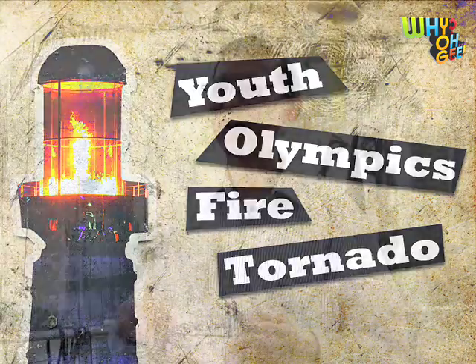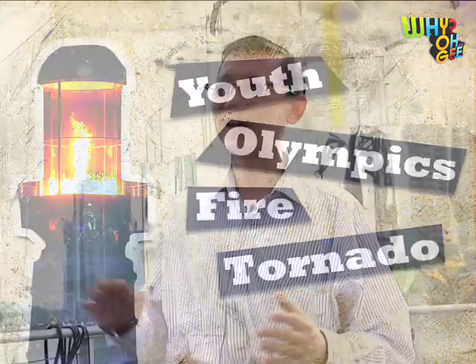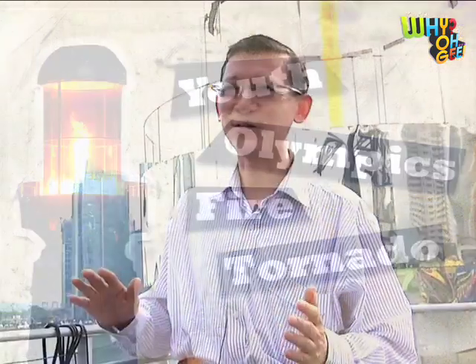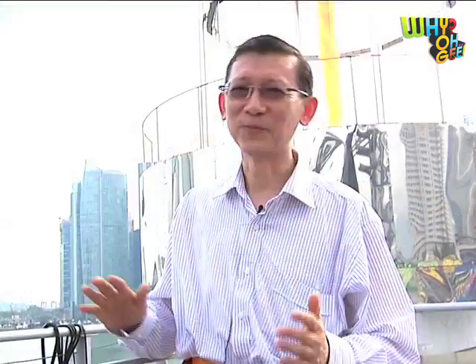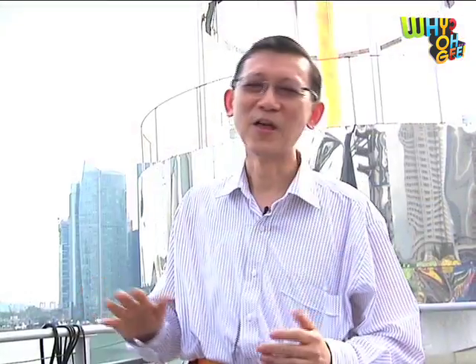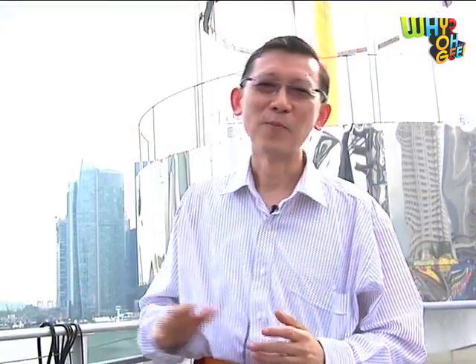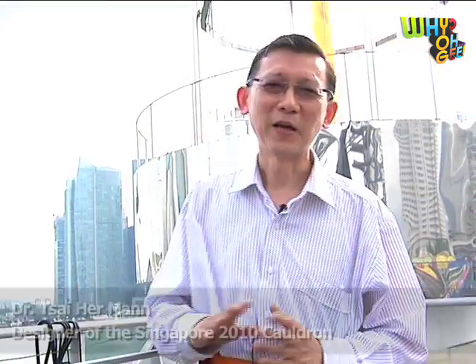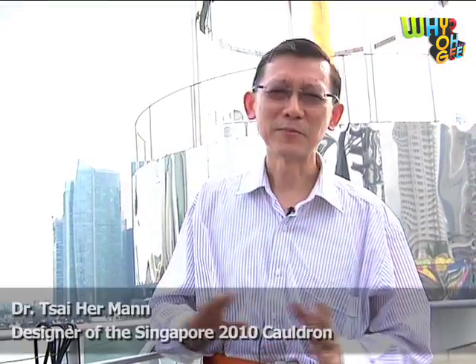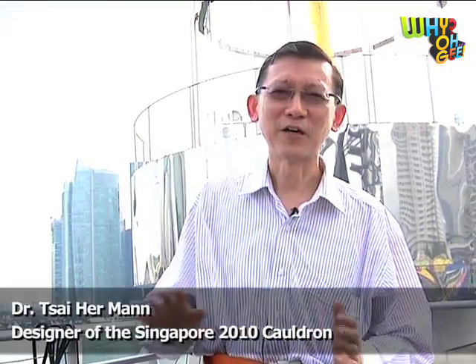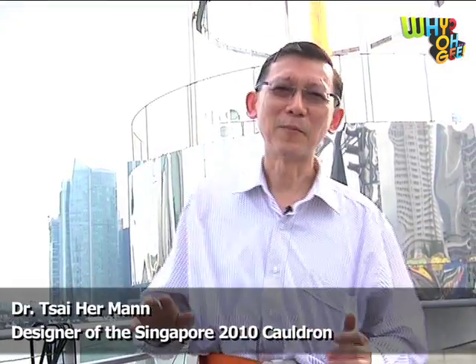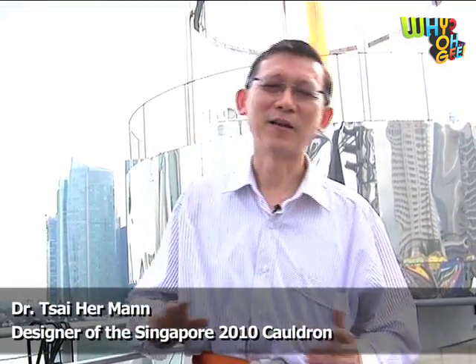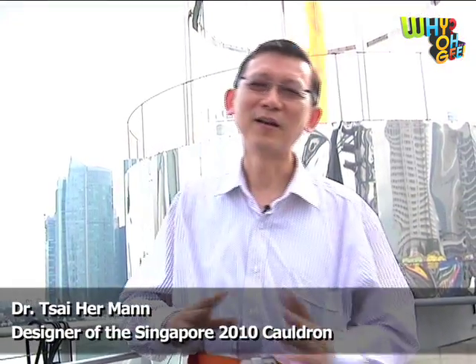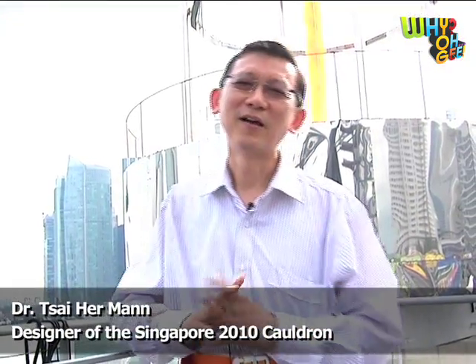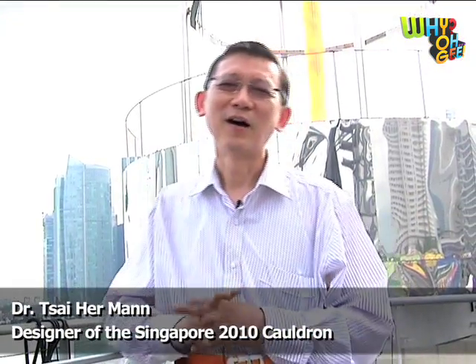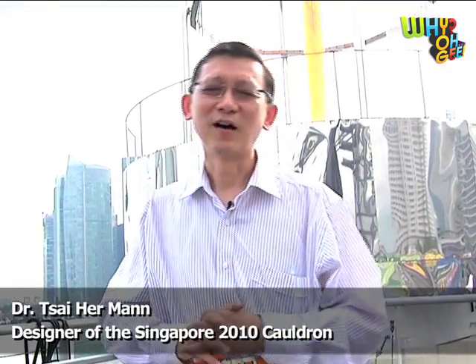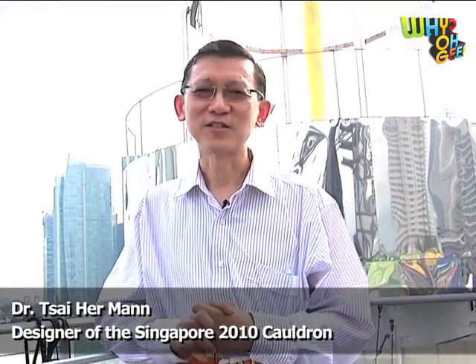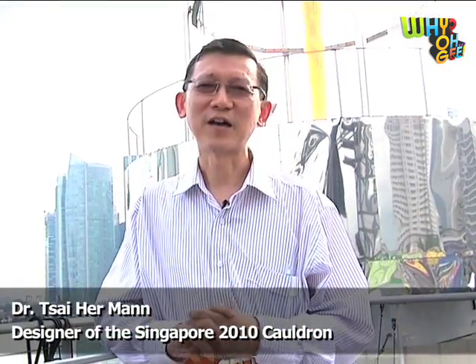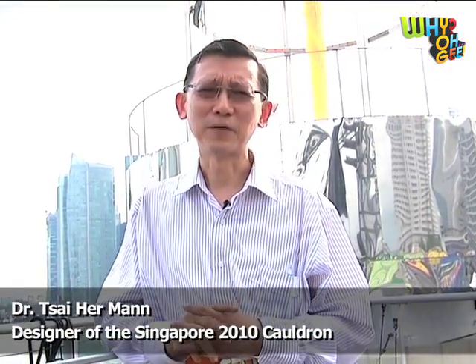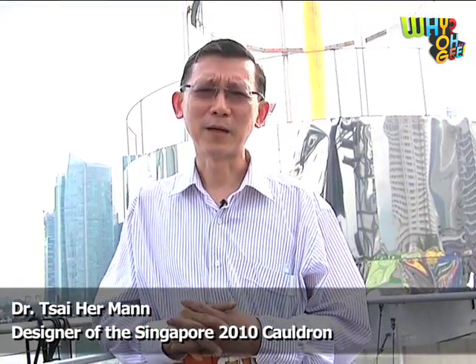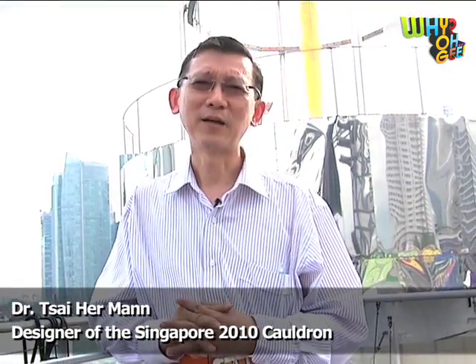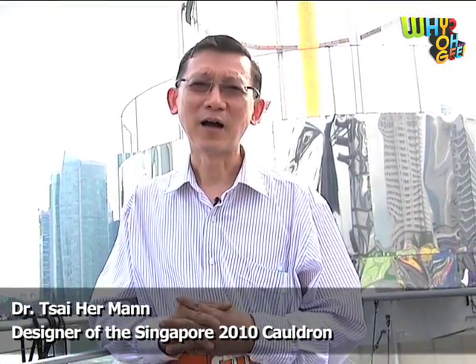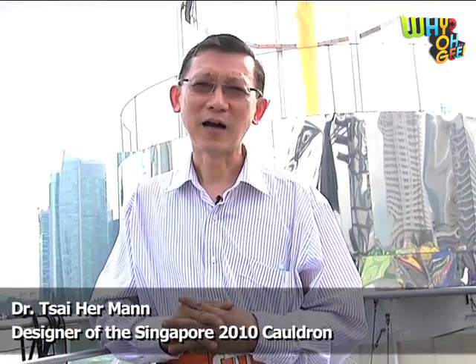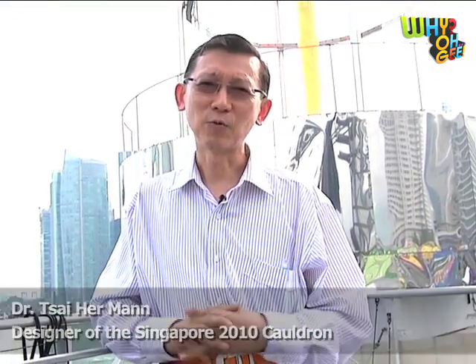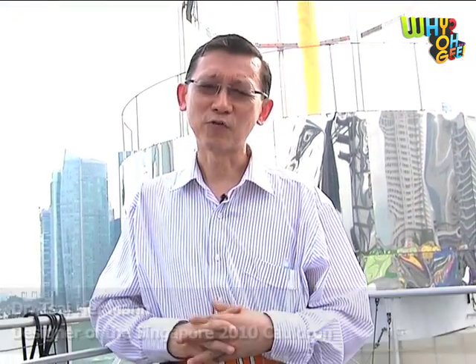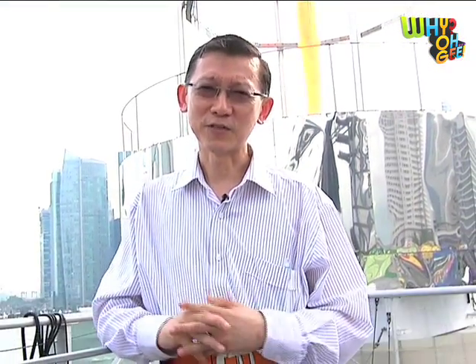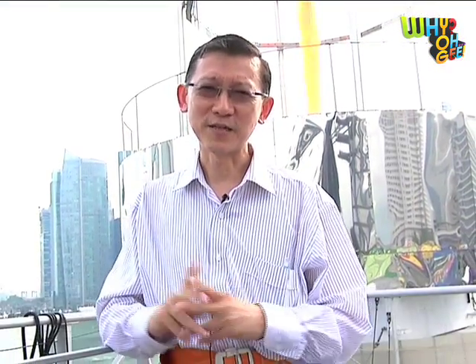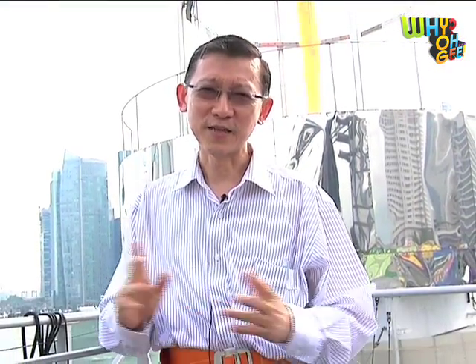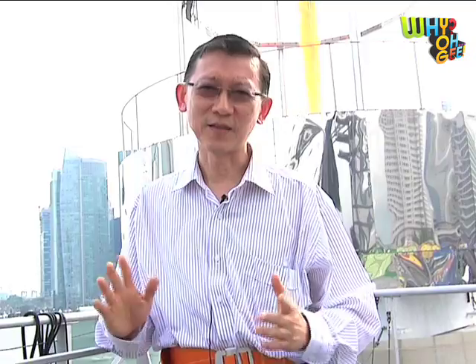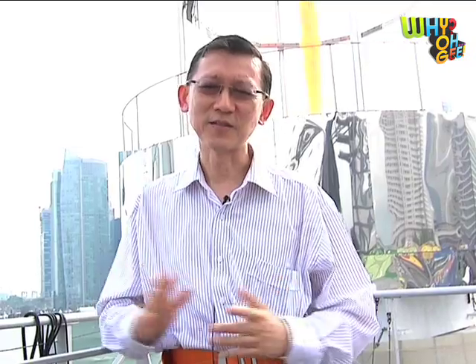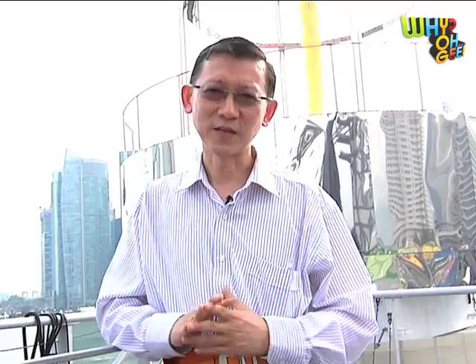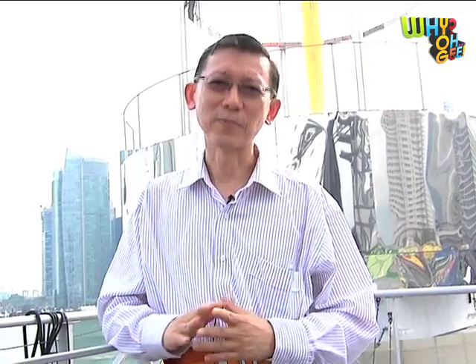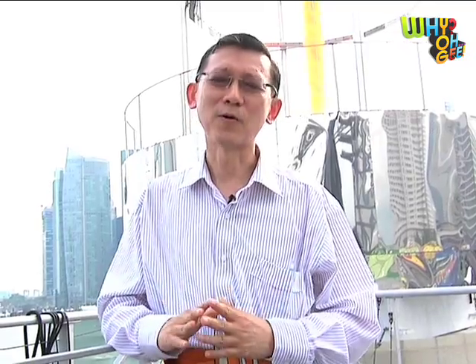Hello, my name is Herman Chai Herman. I work for the Science Centre in Singapore.